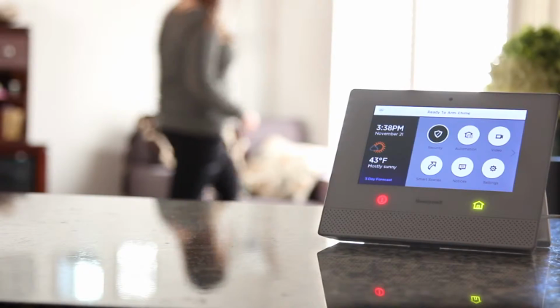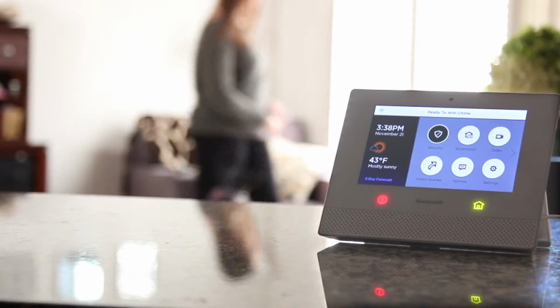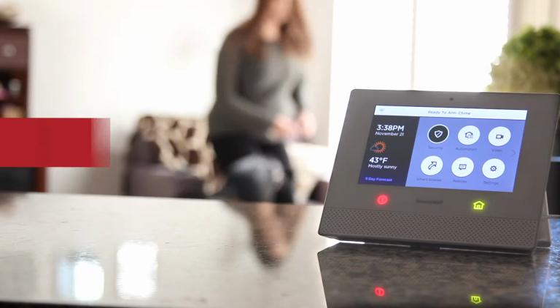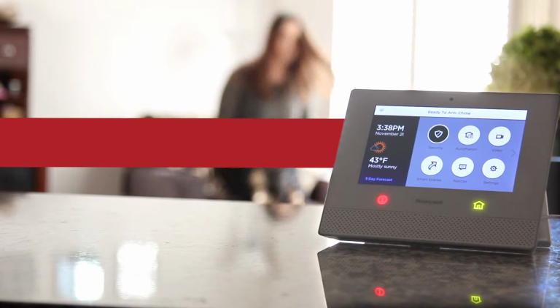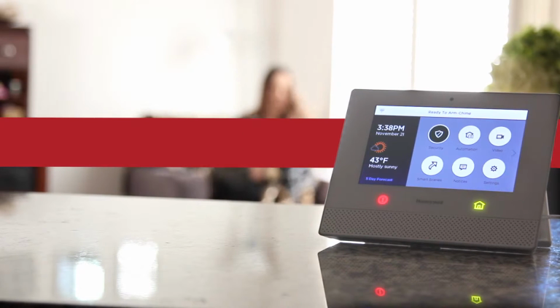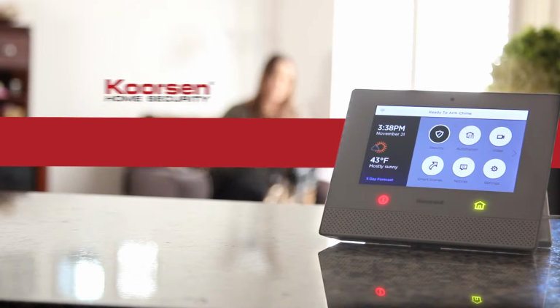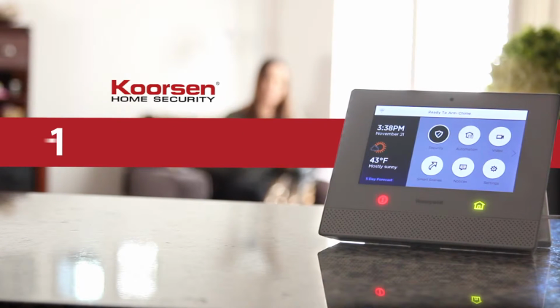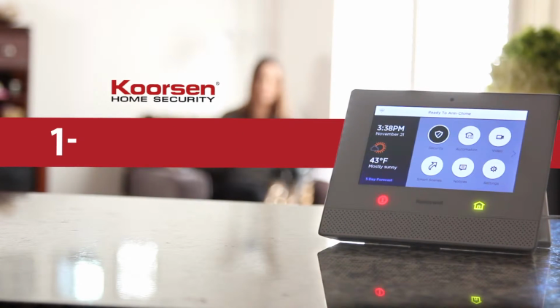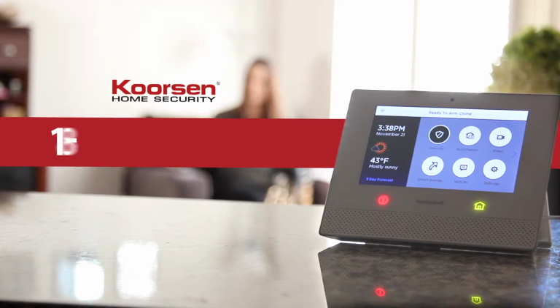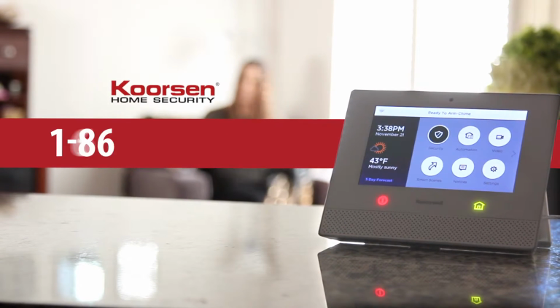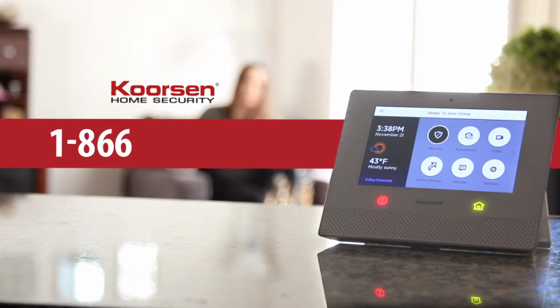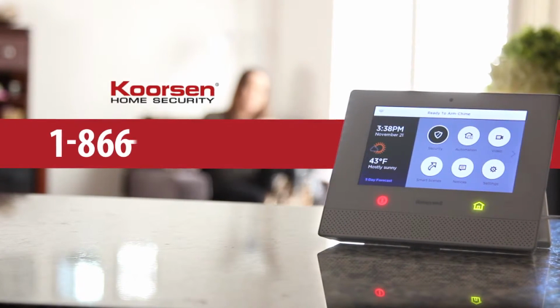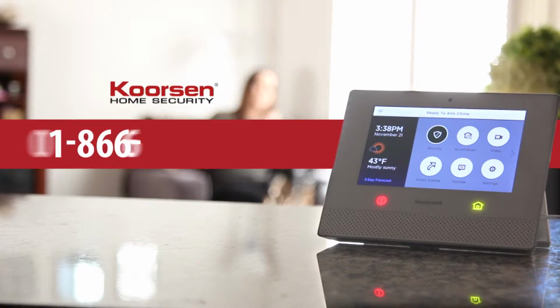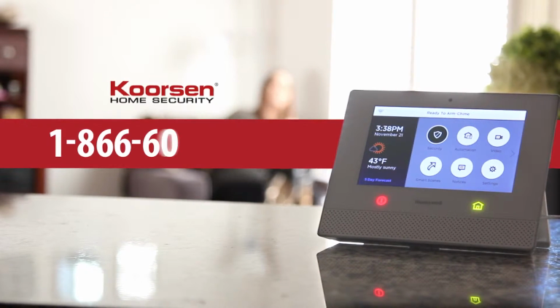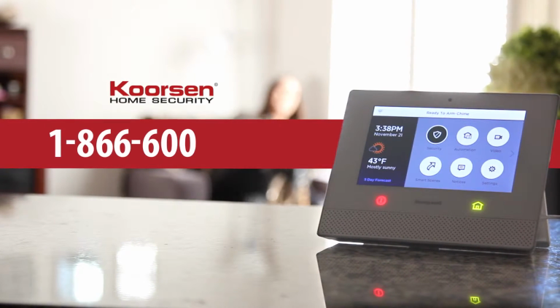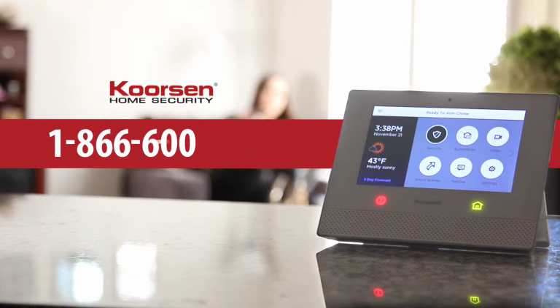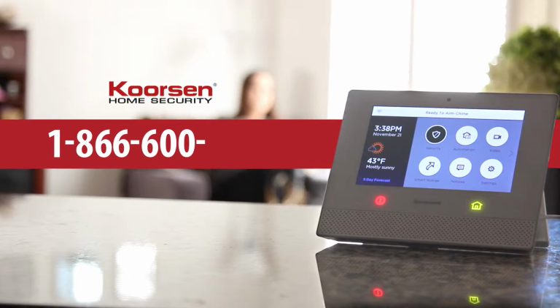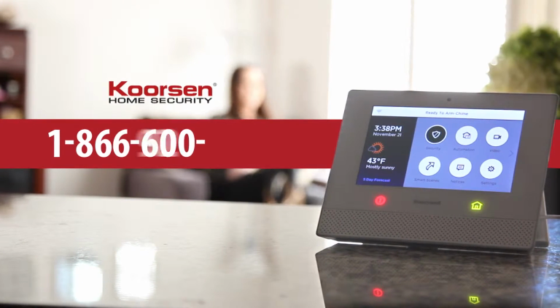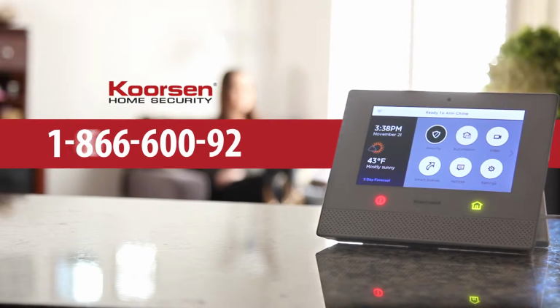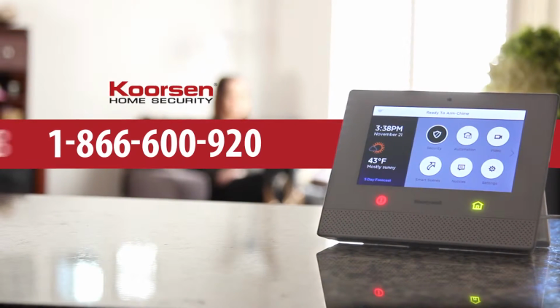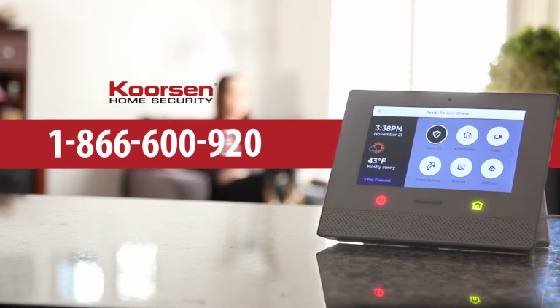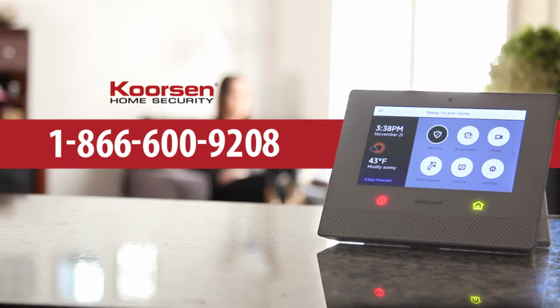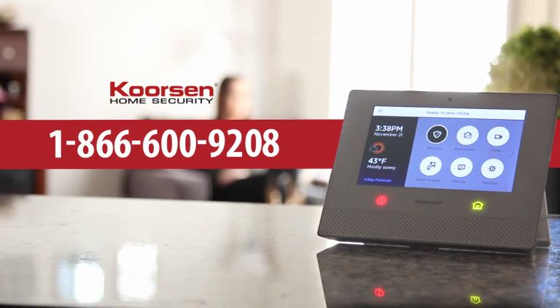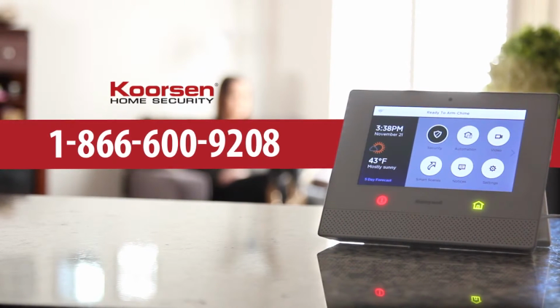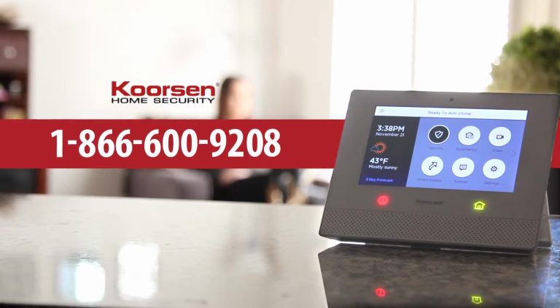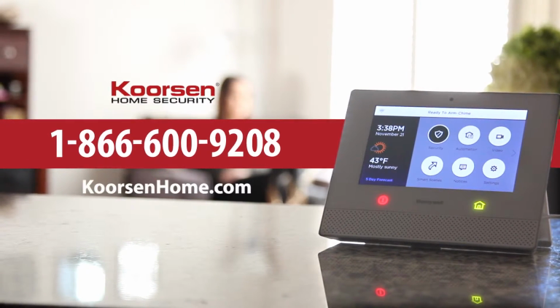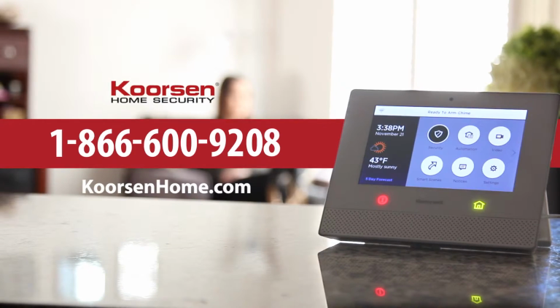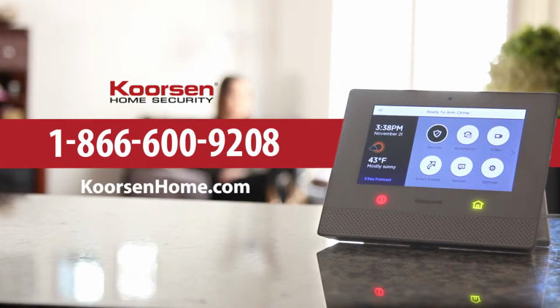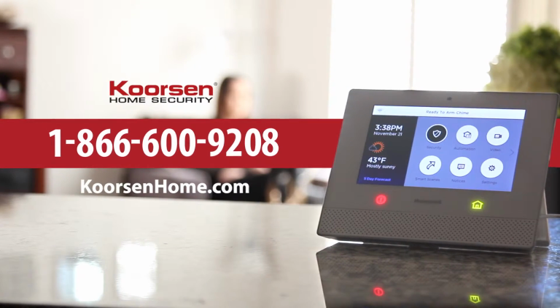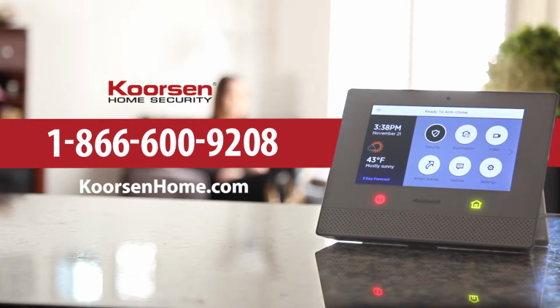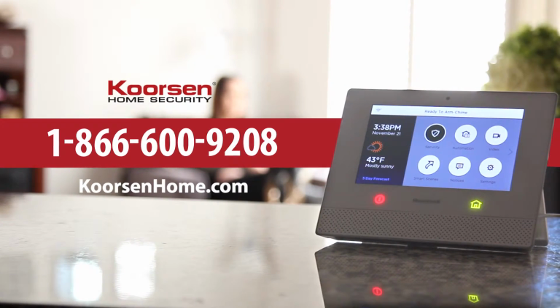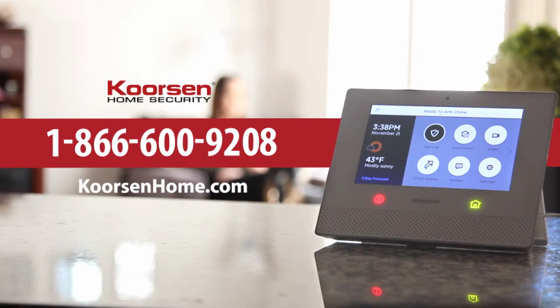Call us today at 1-866-600-9208 or visit corsonhome.com.